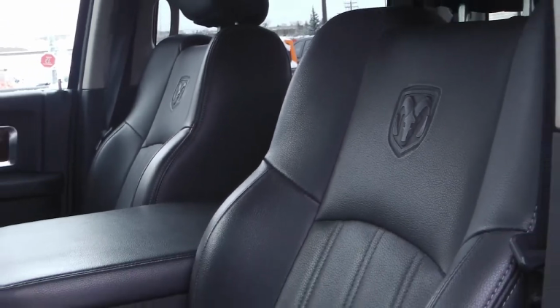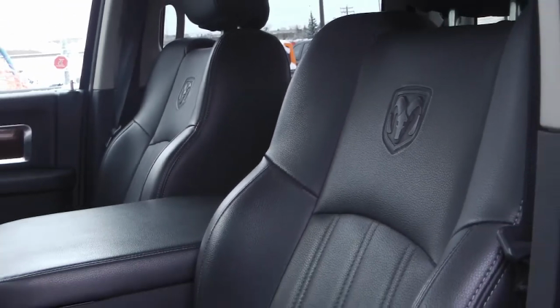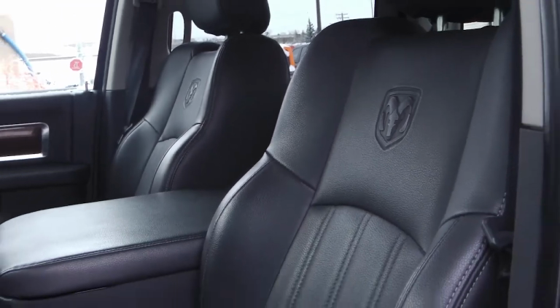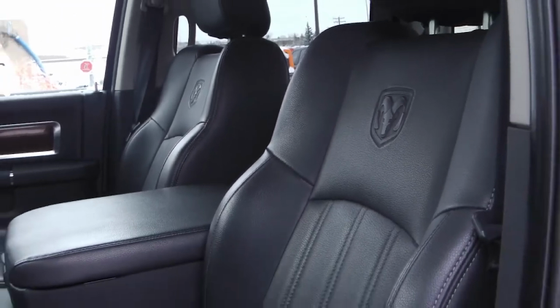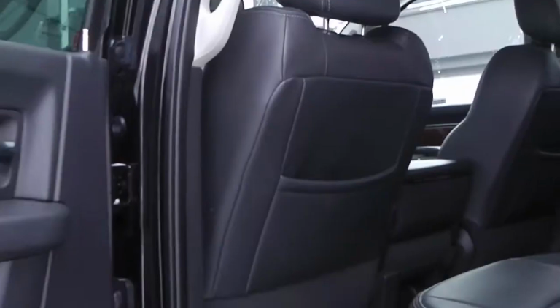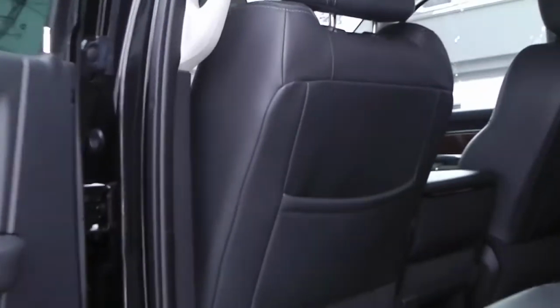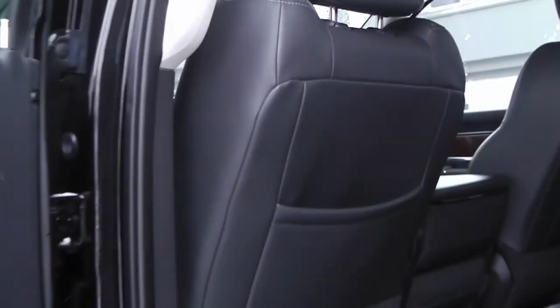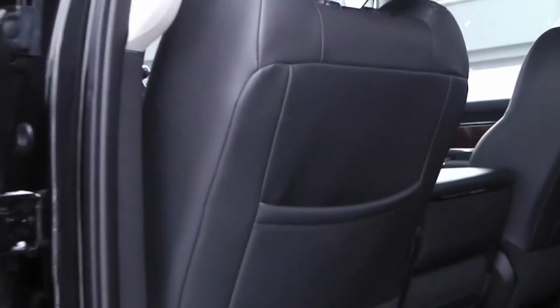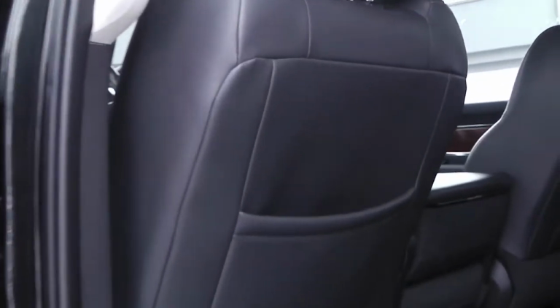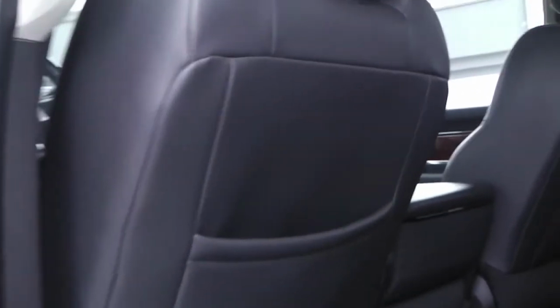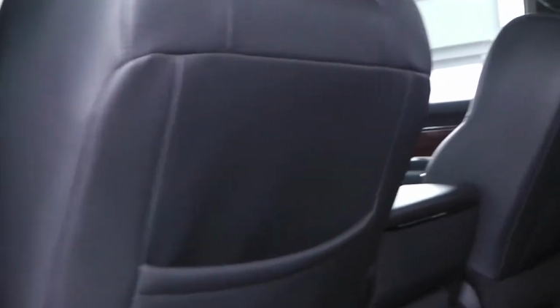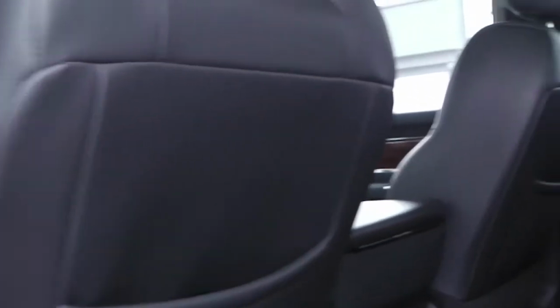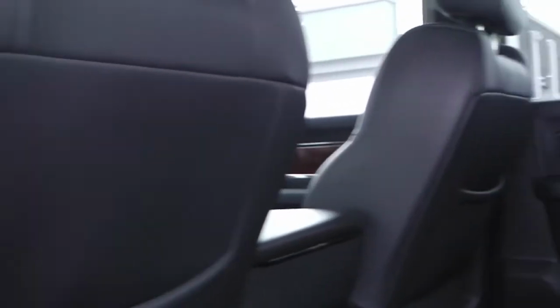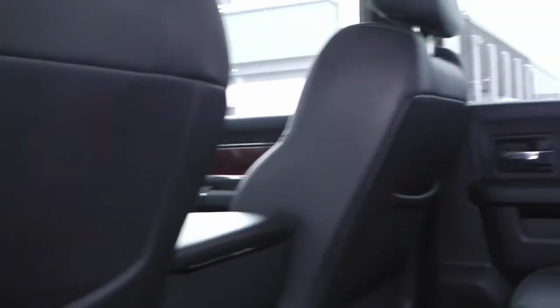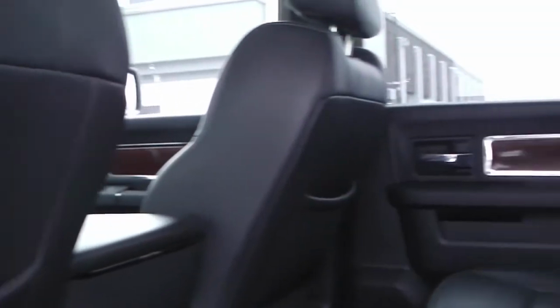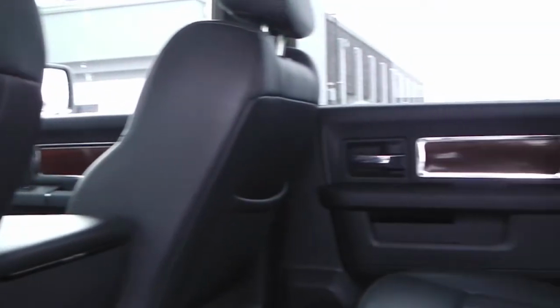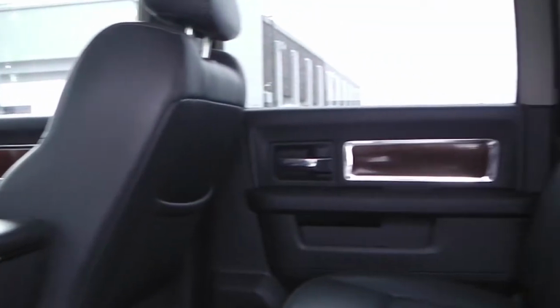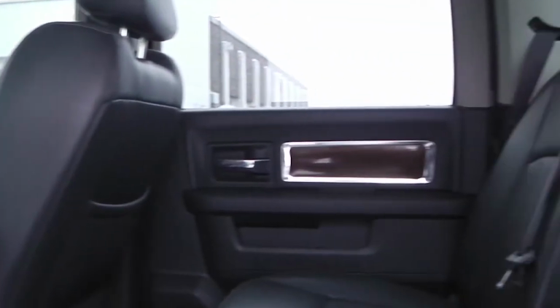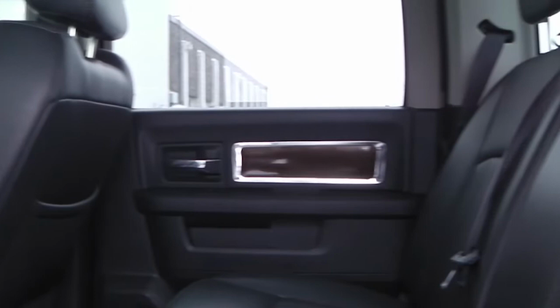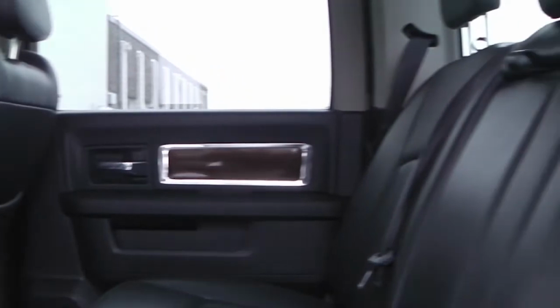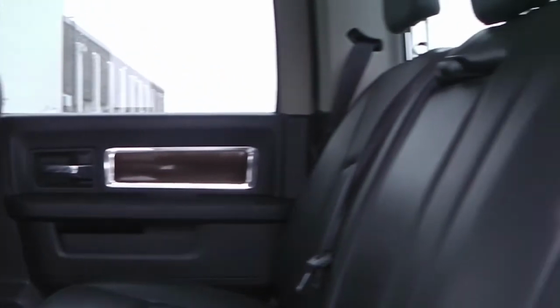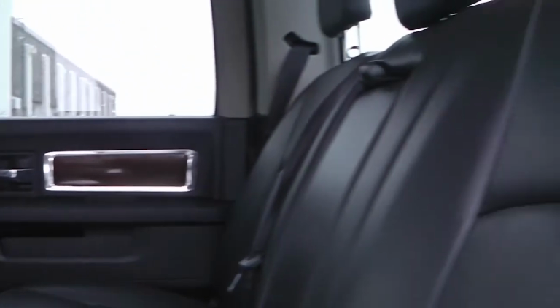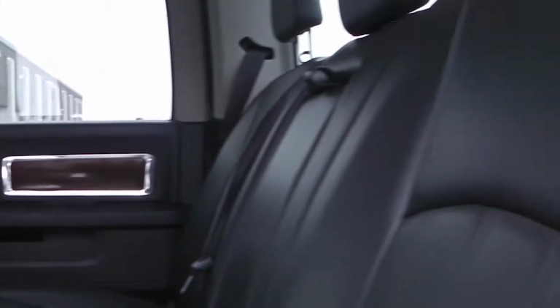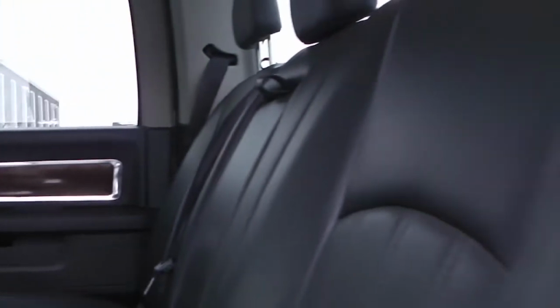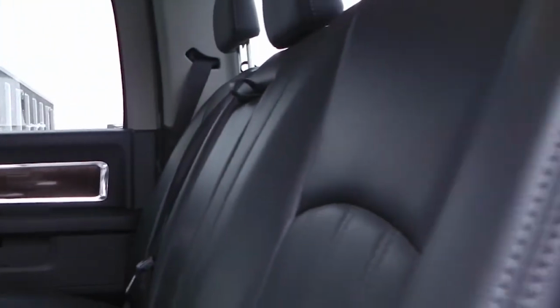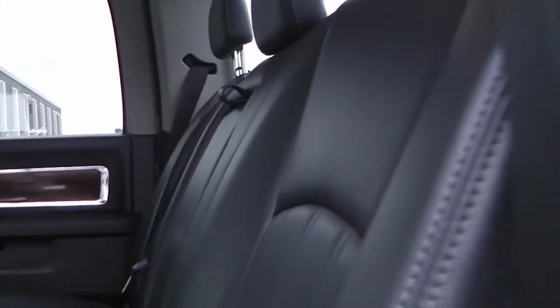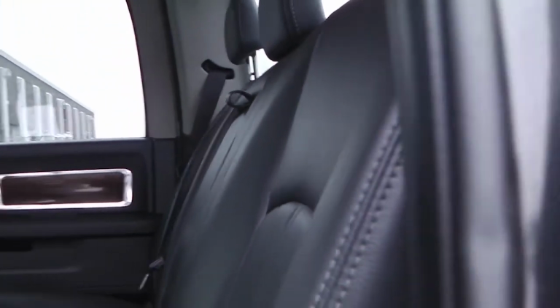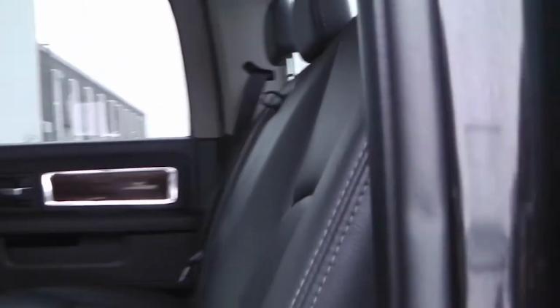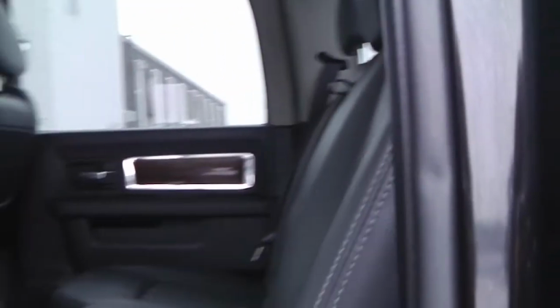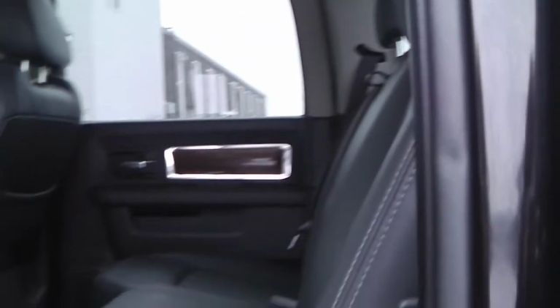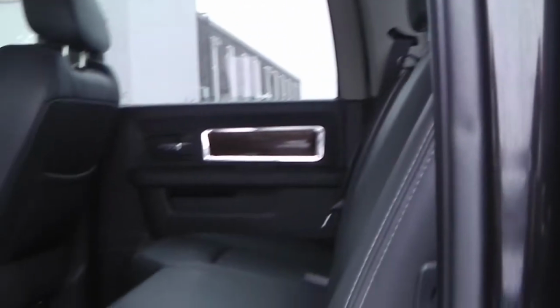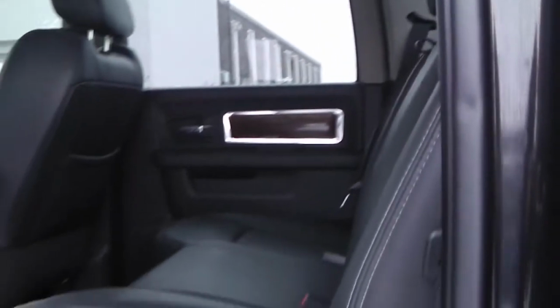The interior features all-leather seating, with heated front seats and a heated steering wheel.